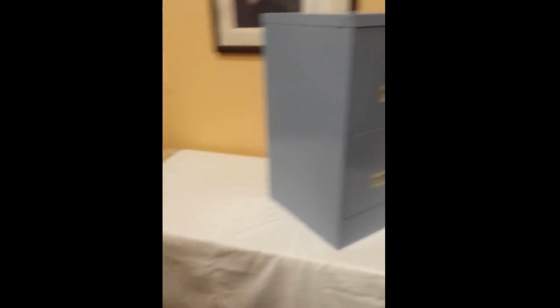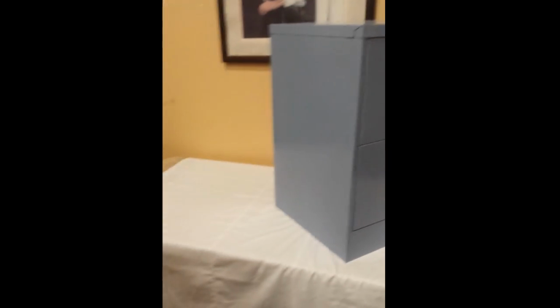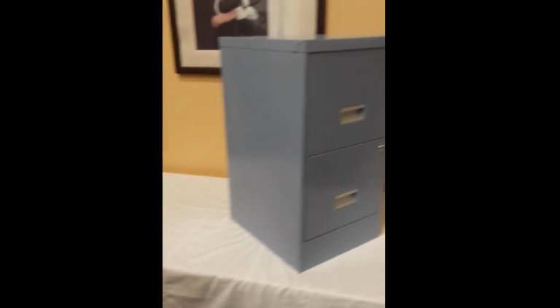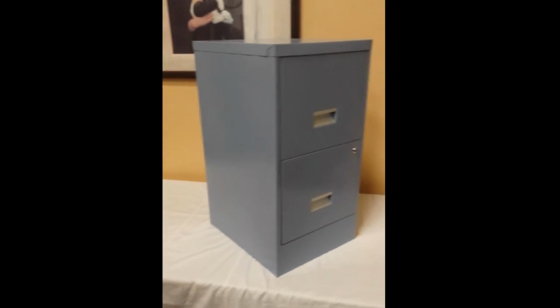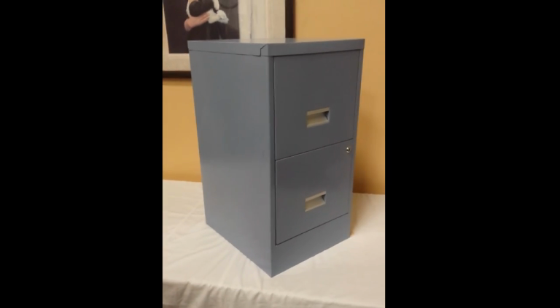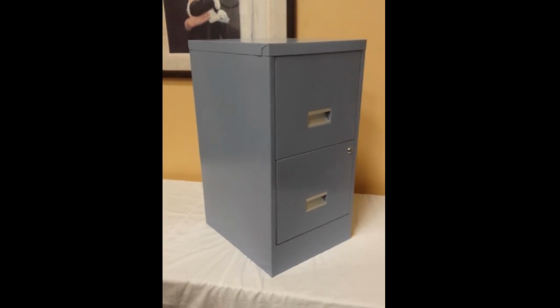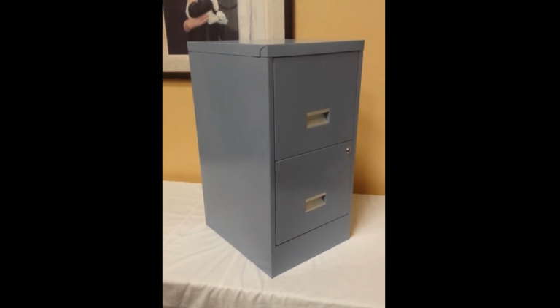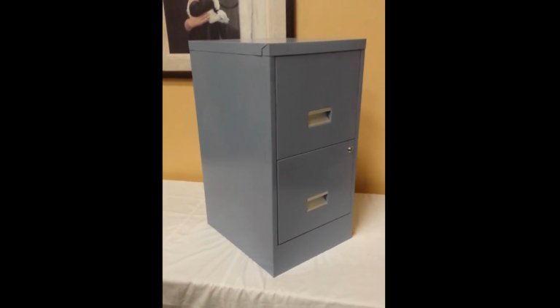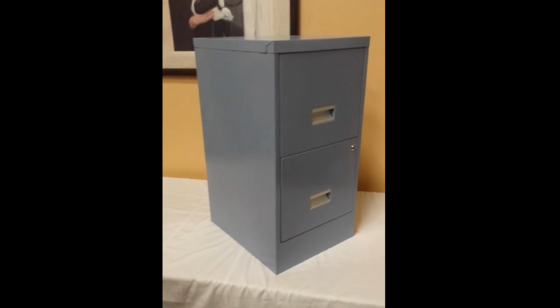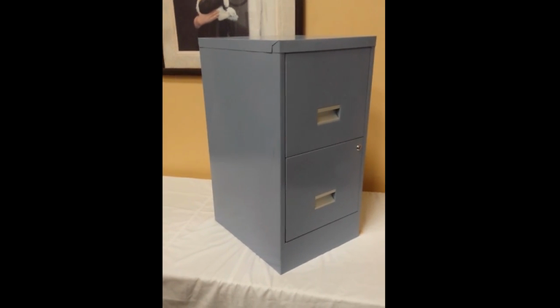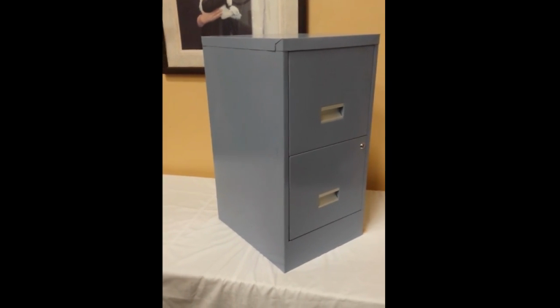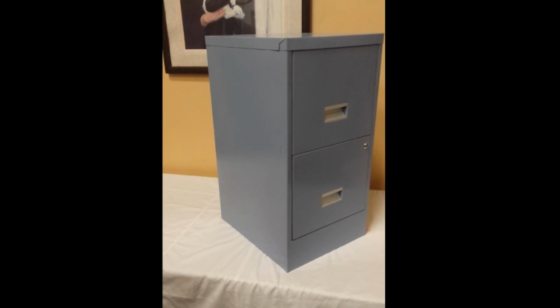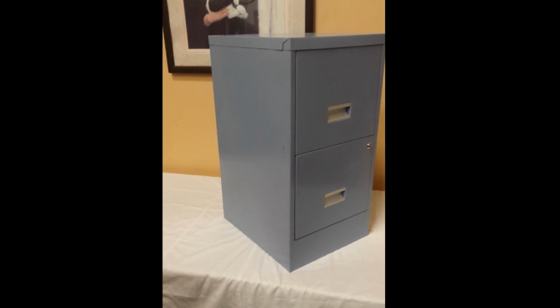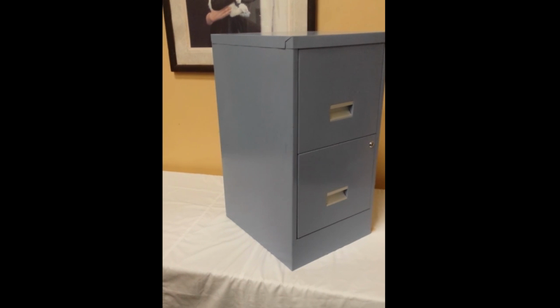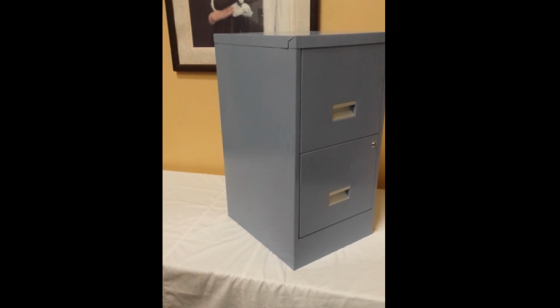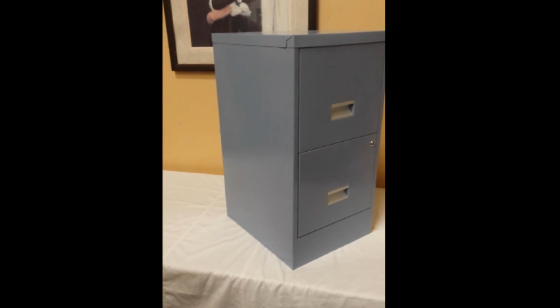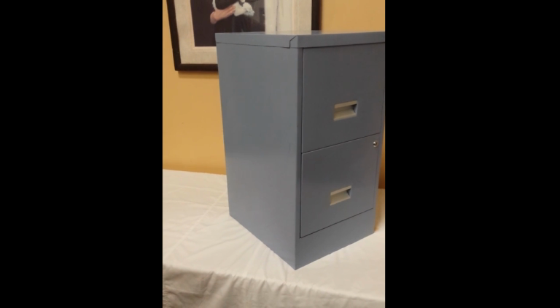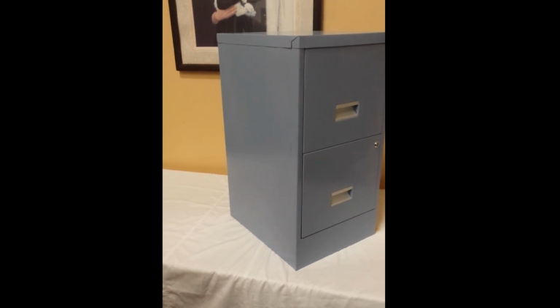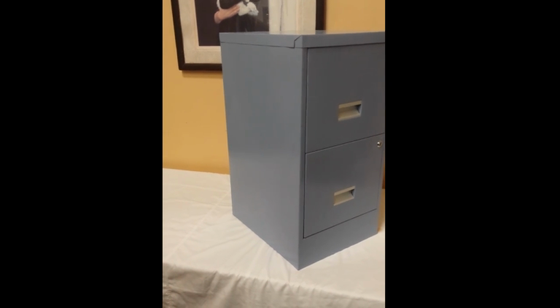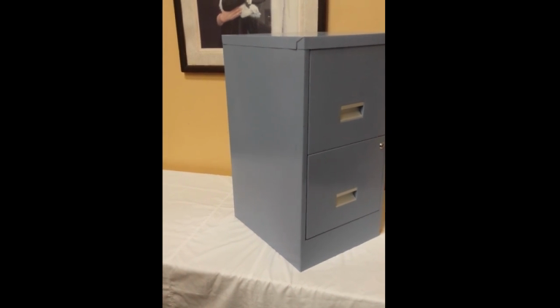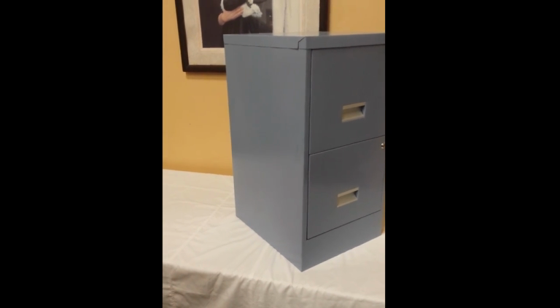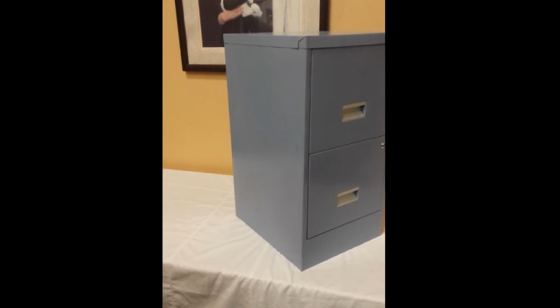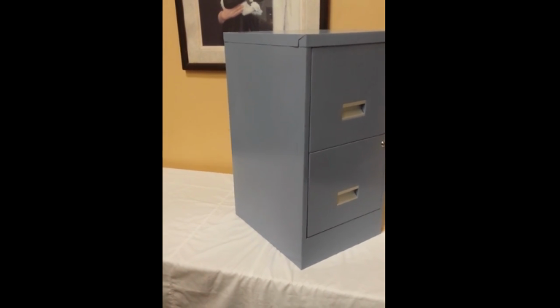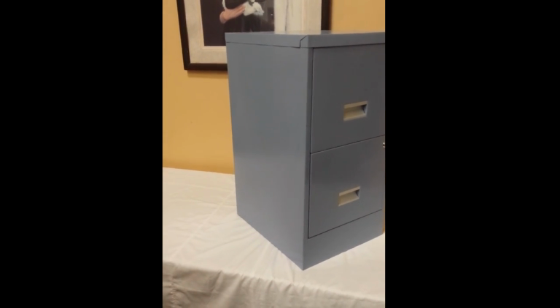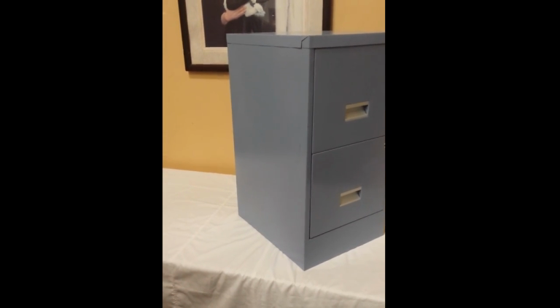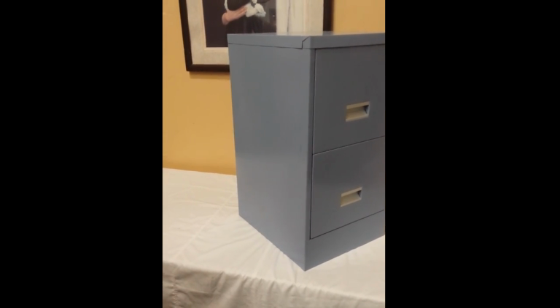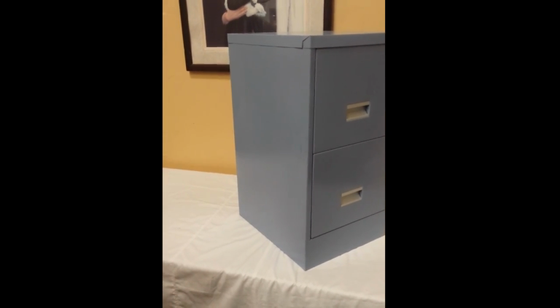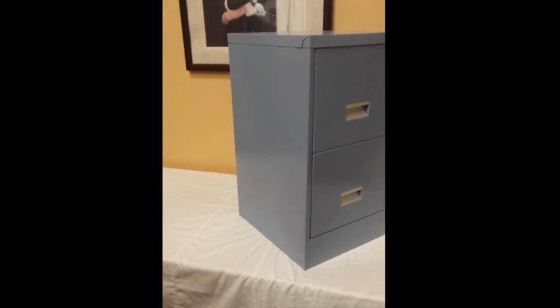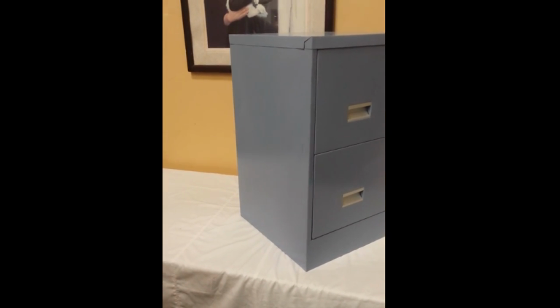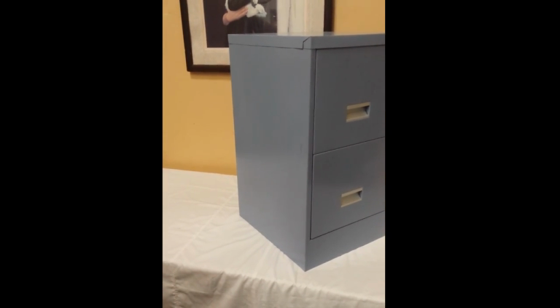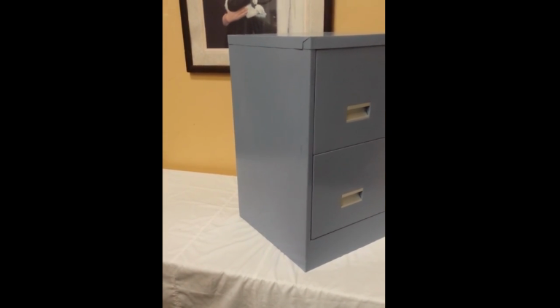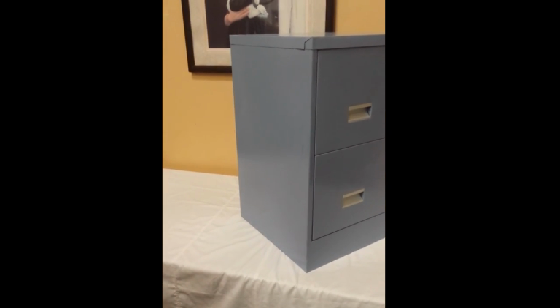First of all, measurements are 15 by 18 by 29 — 15 wide, 18 deep, 29 high.